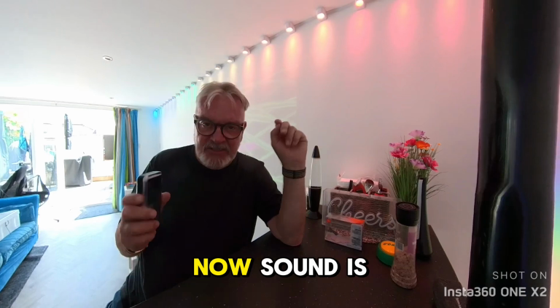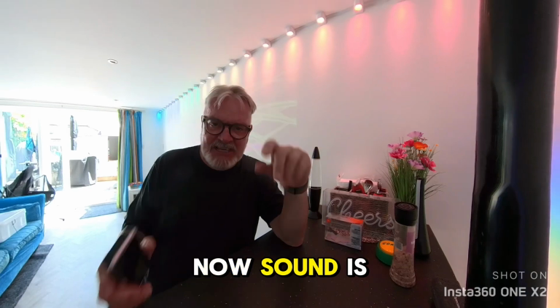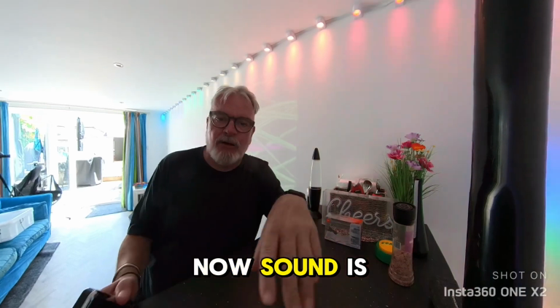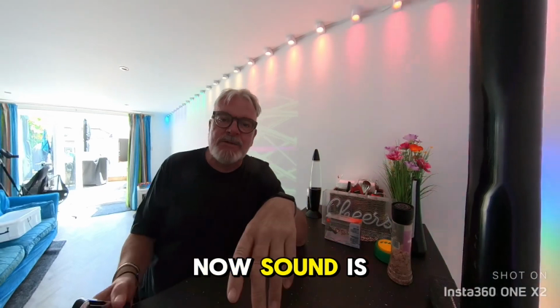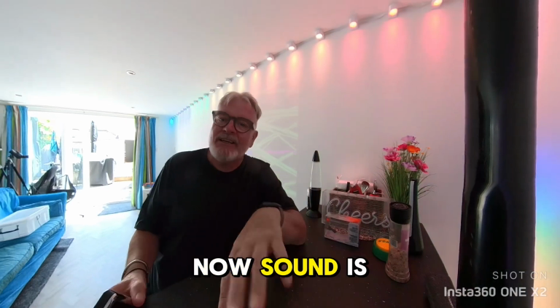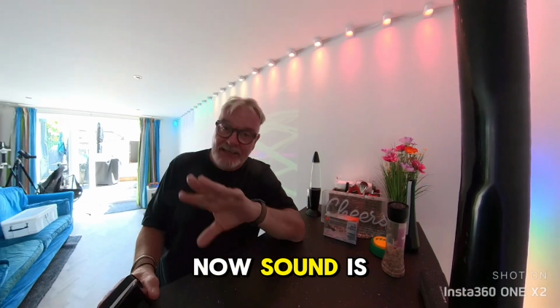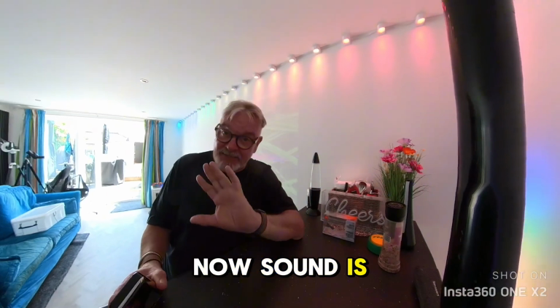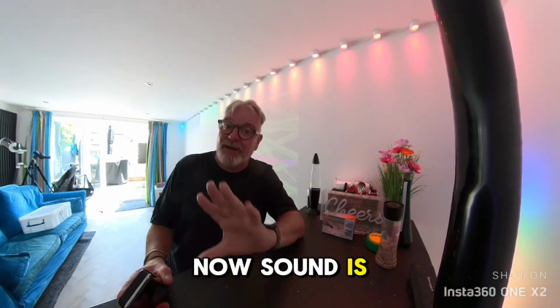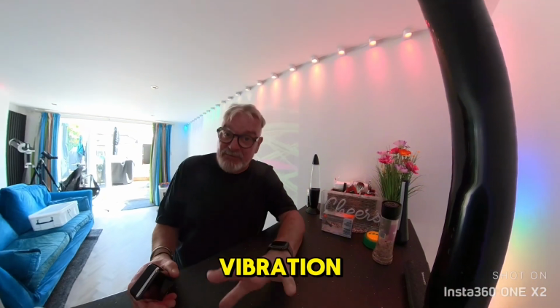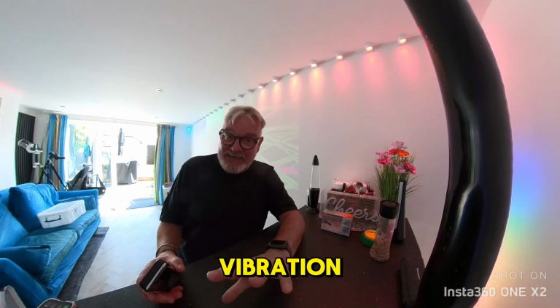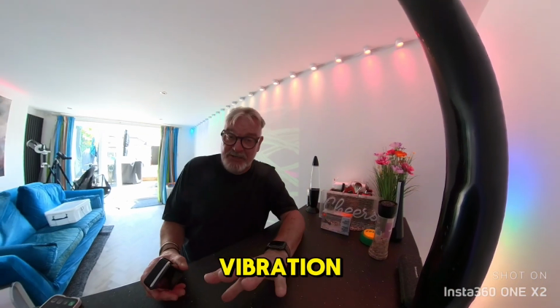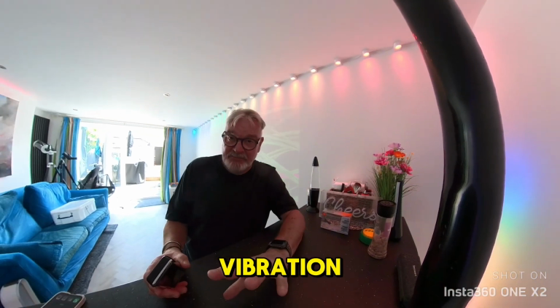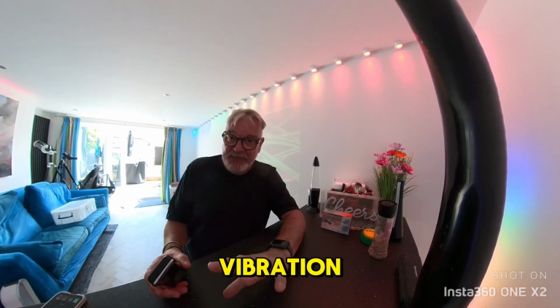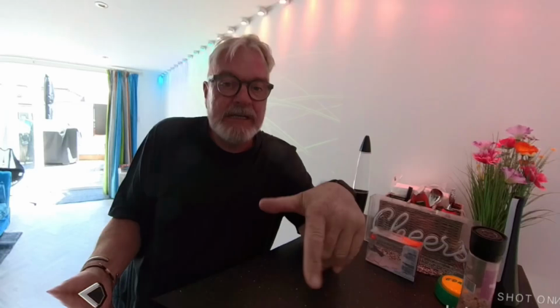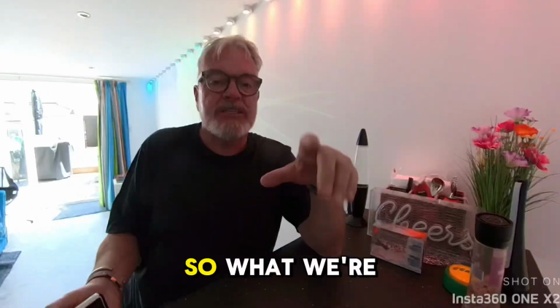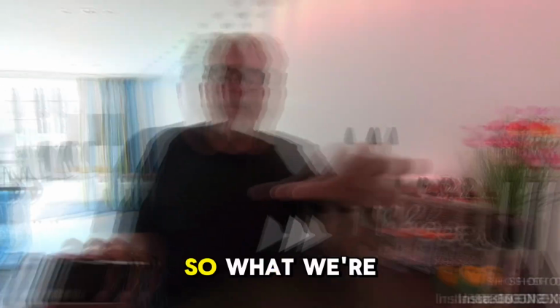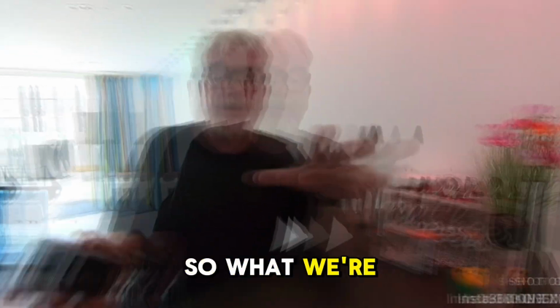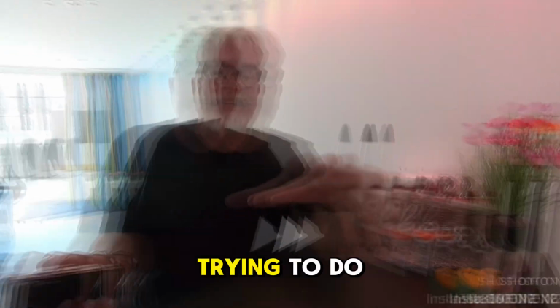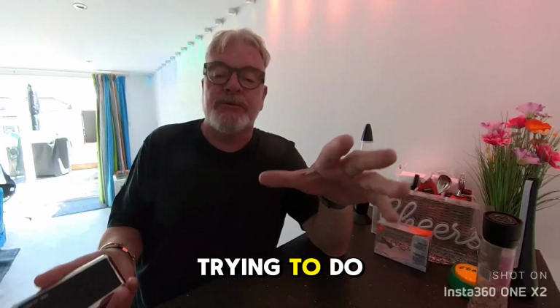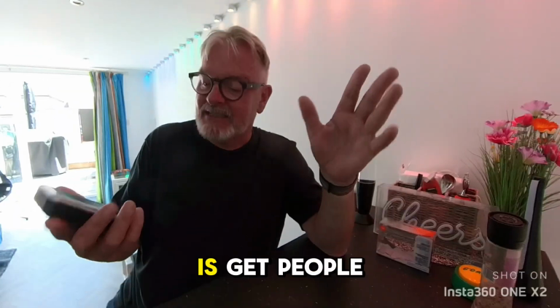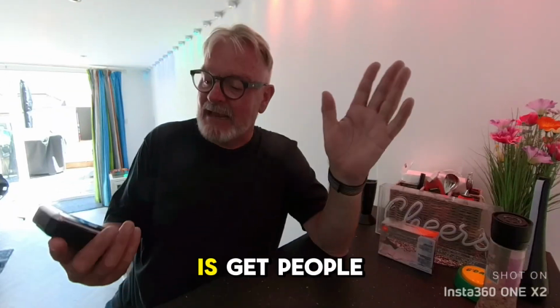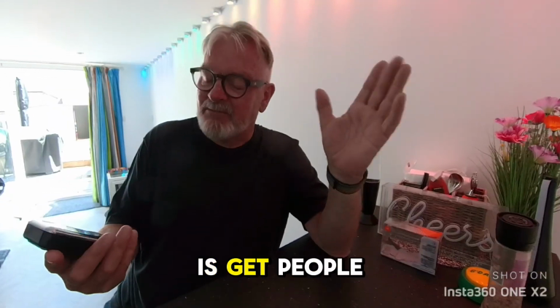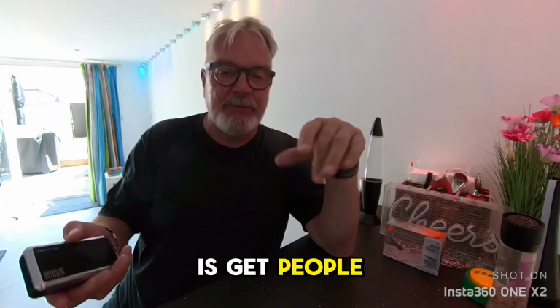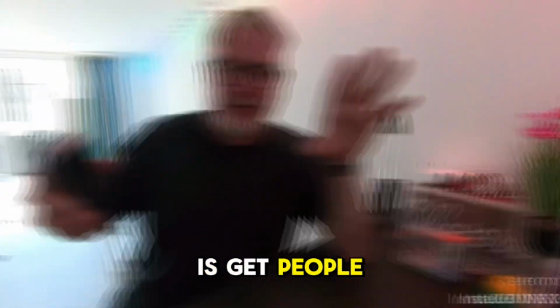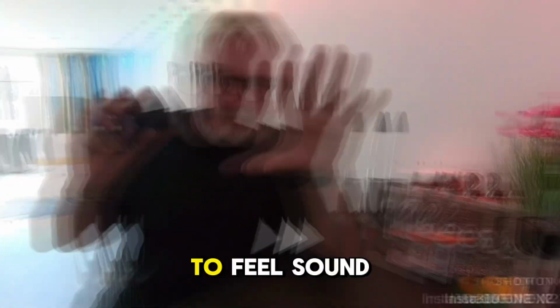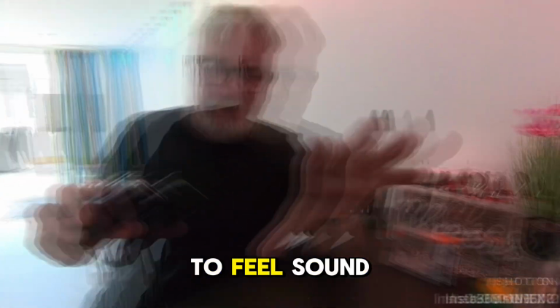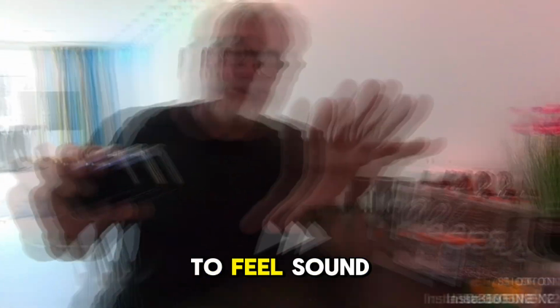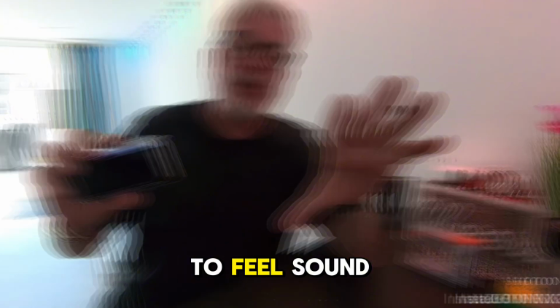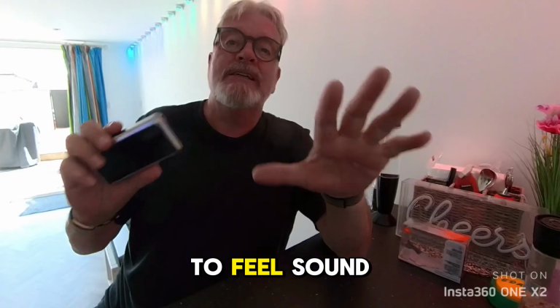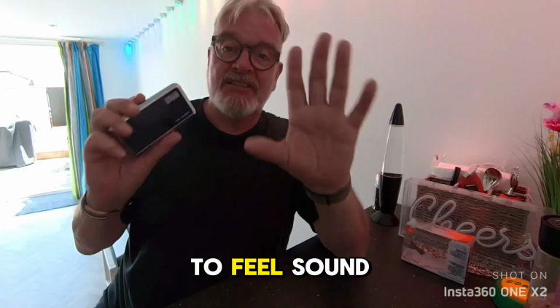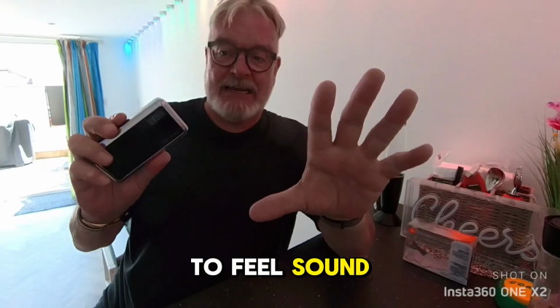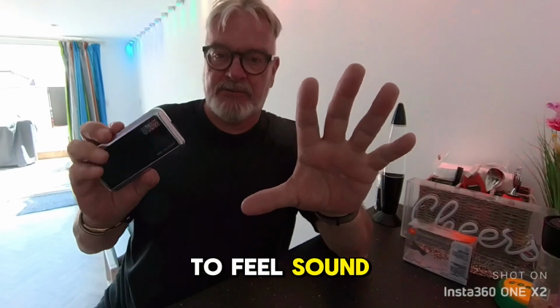Now, sound is vibration. So what we try to do is get people to feel sound.